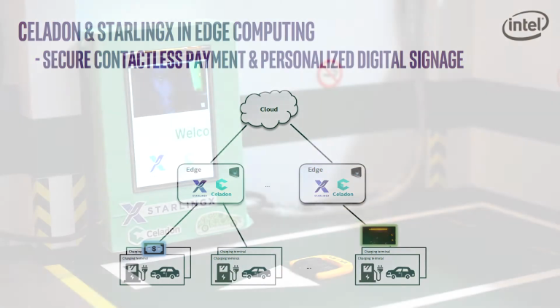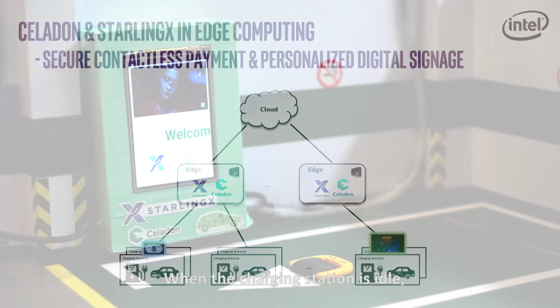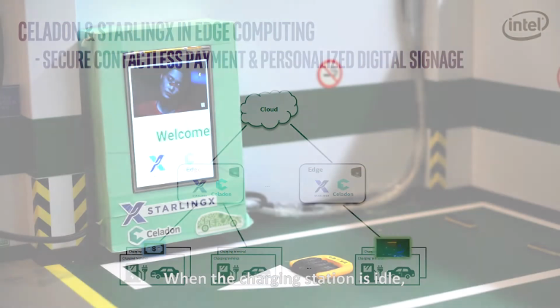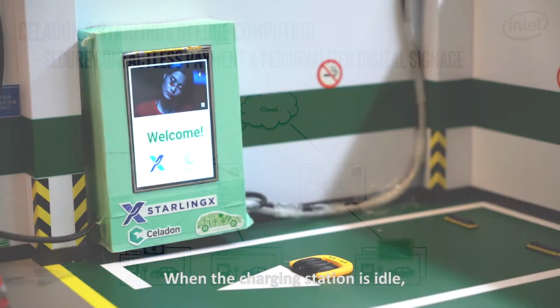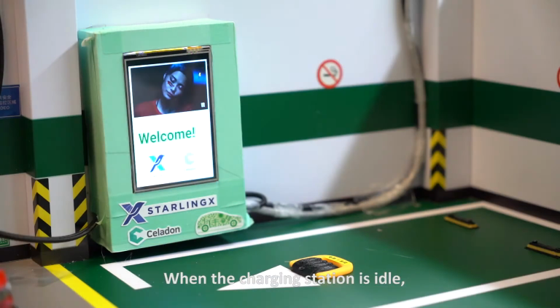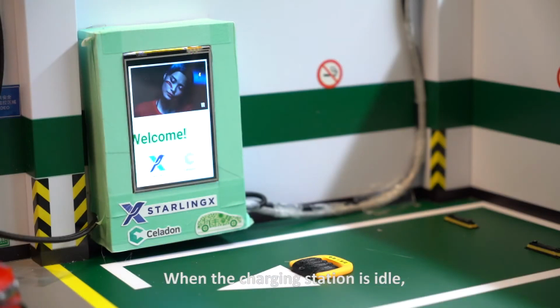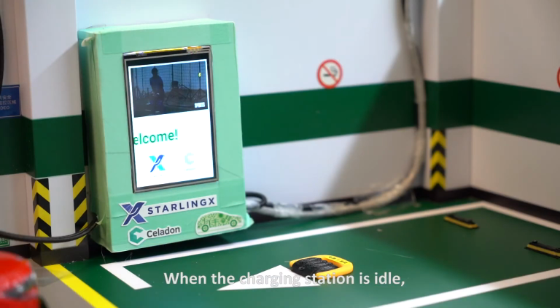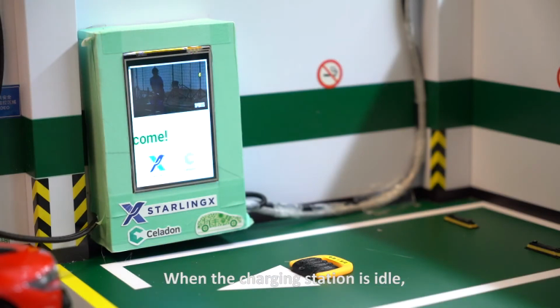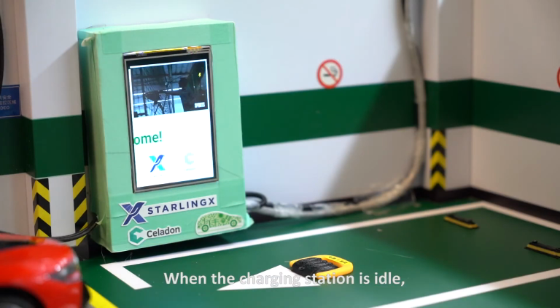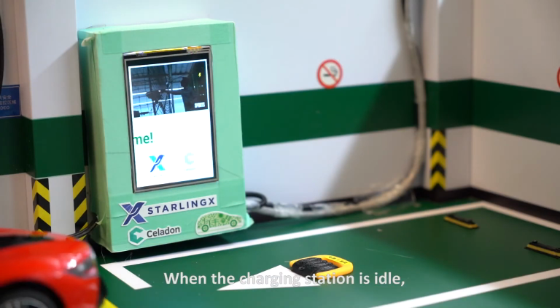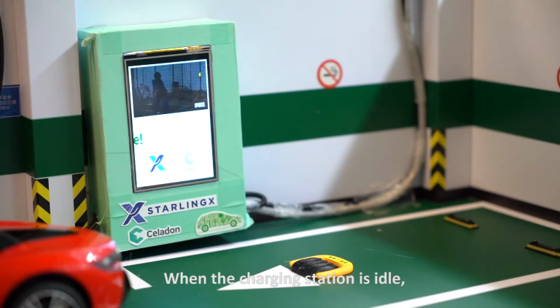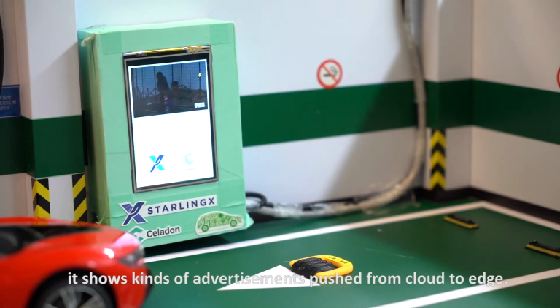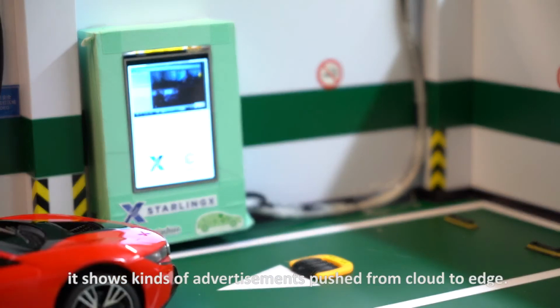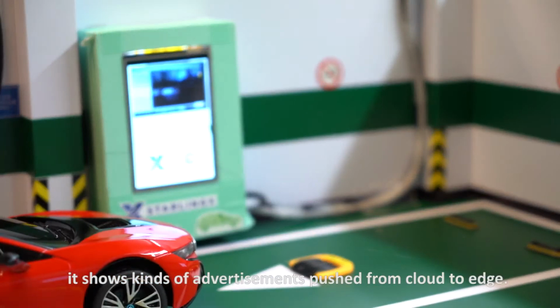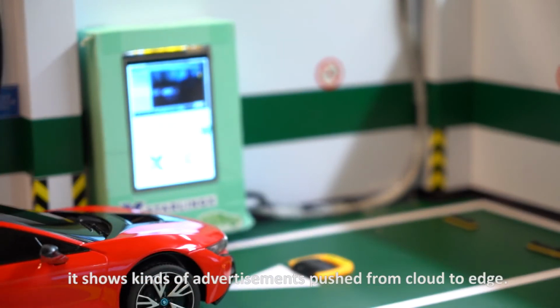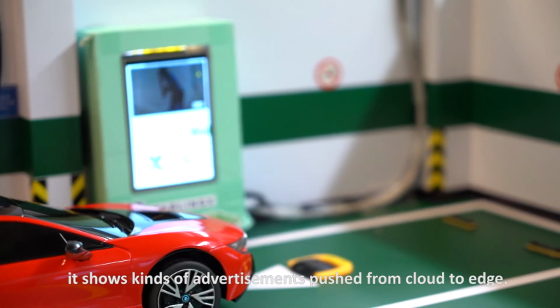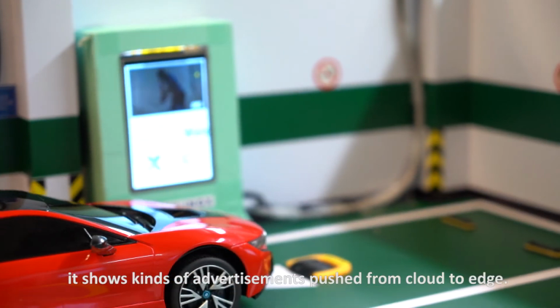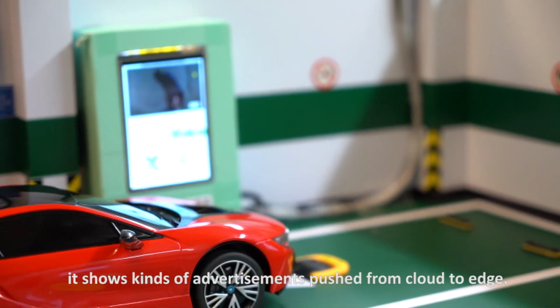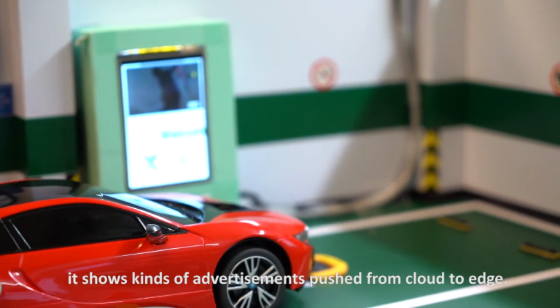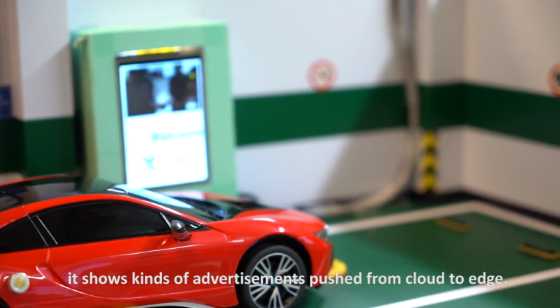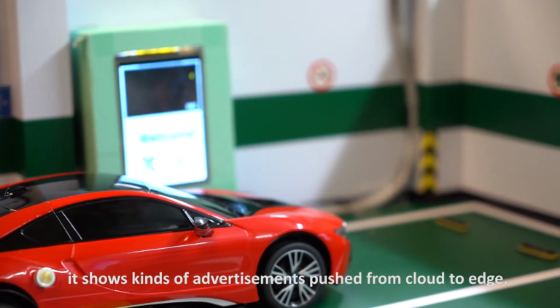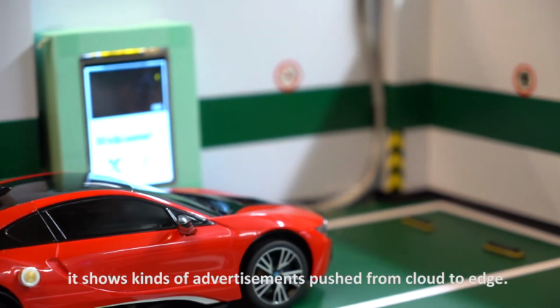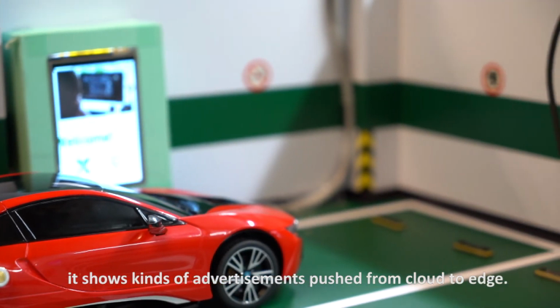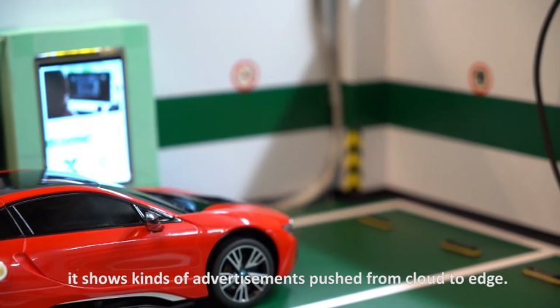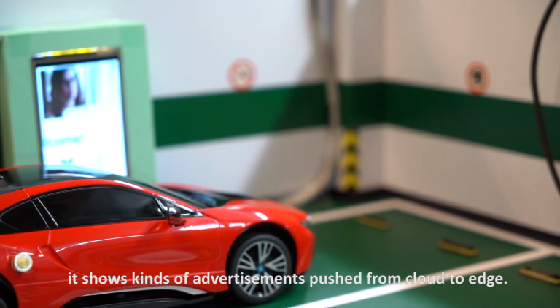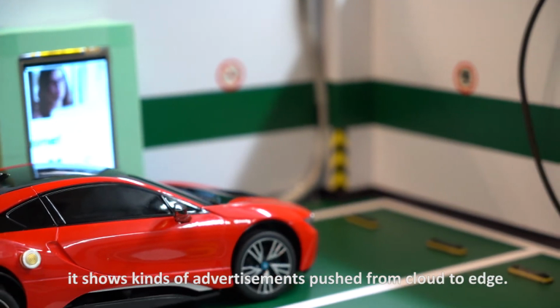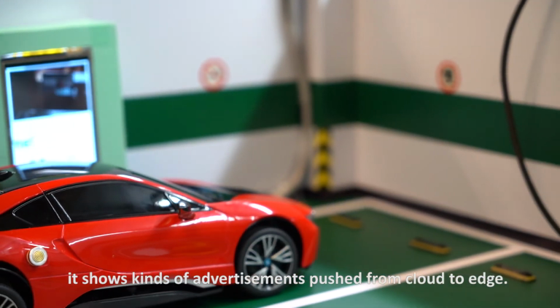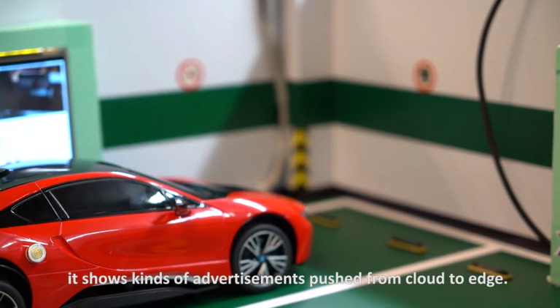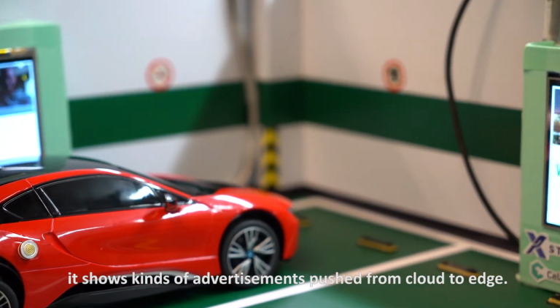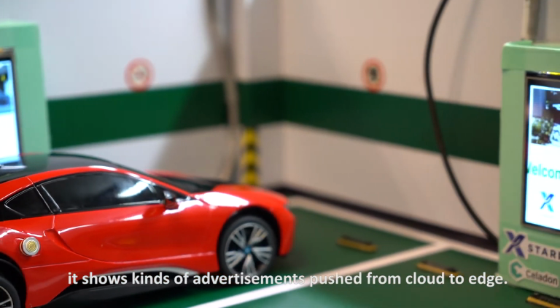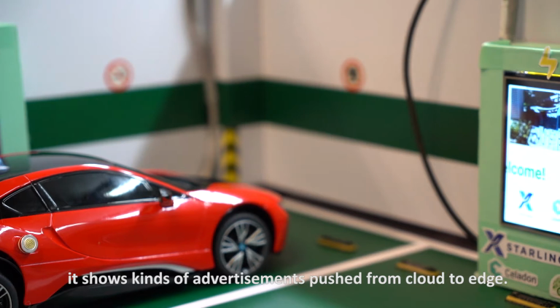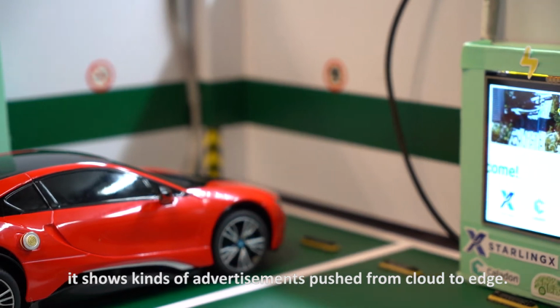When the charging station is idle, it shows ads of advertisement pushed from cloud to edge.